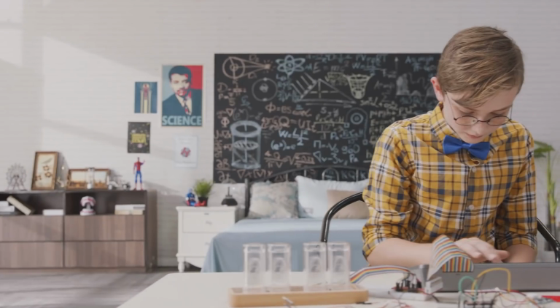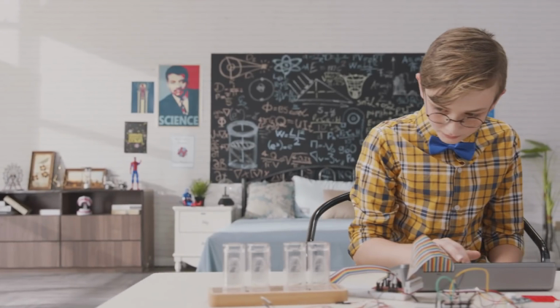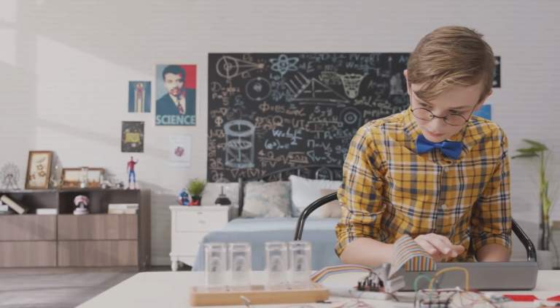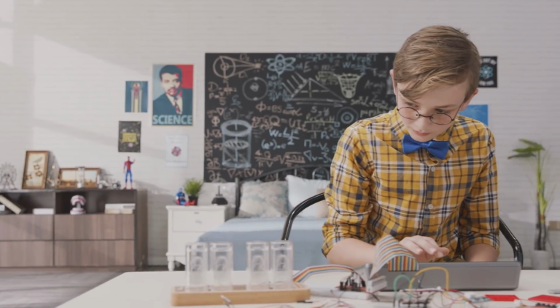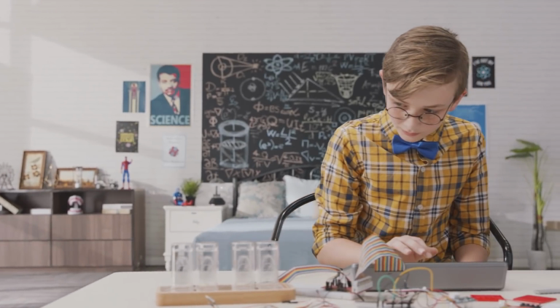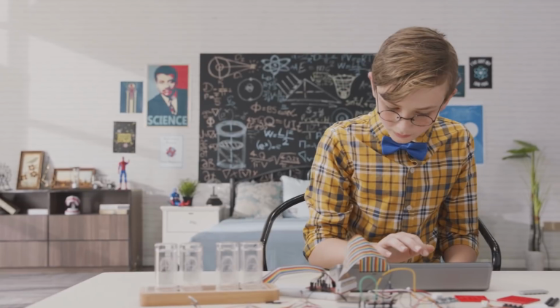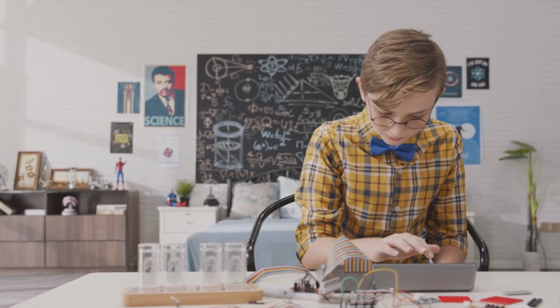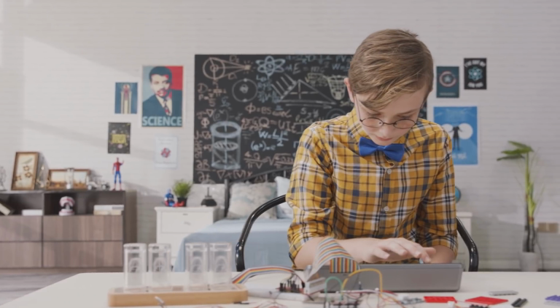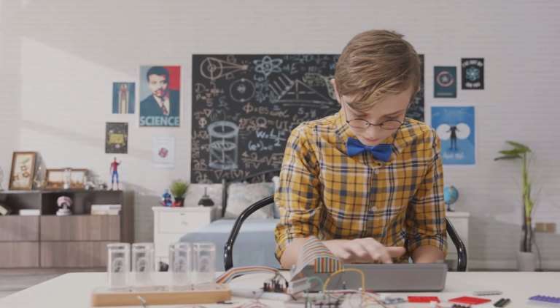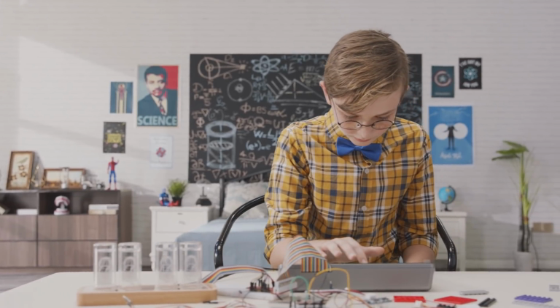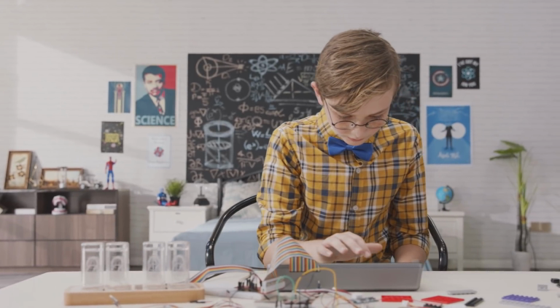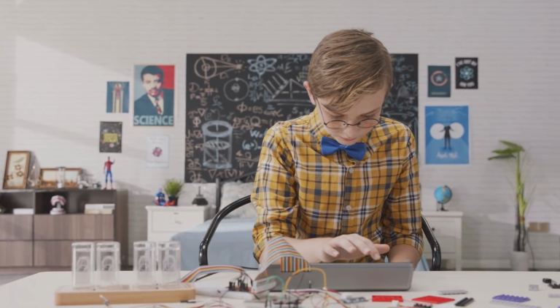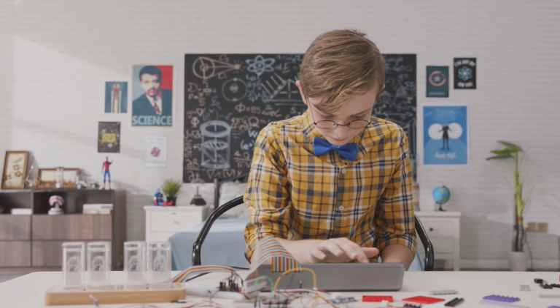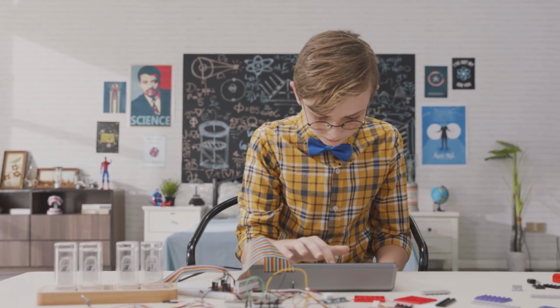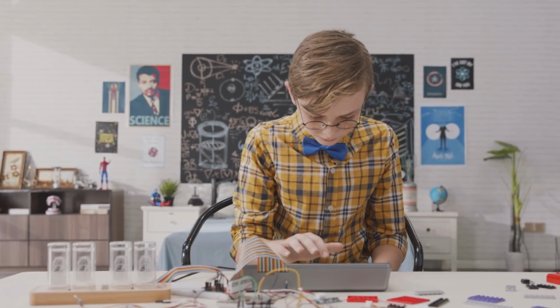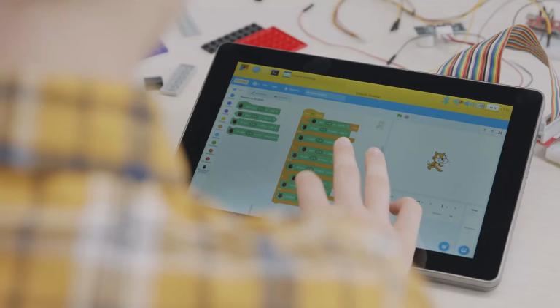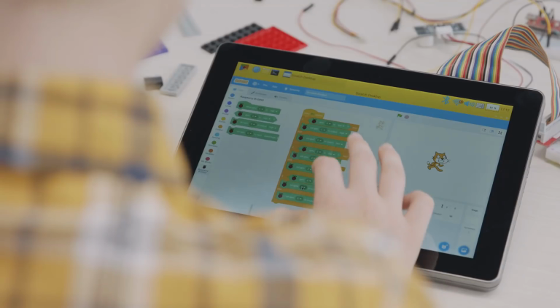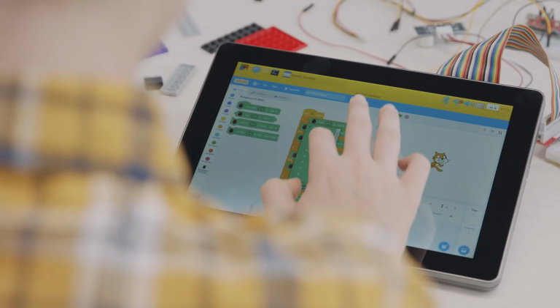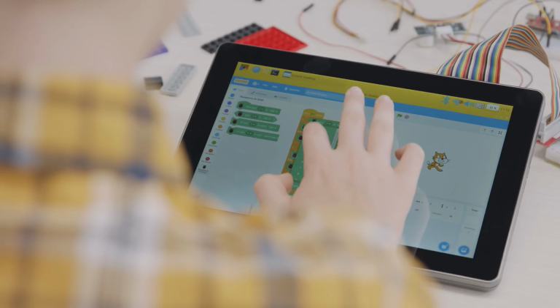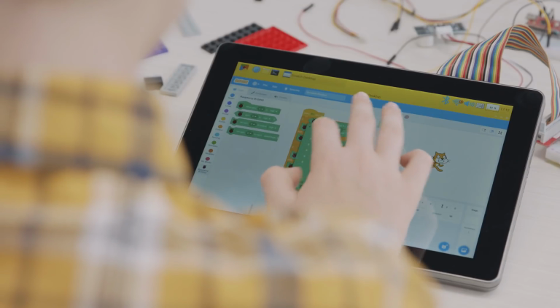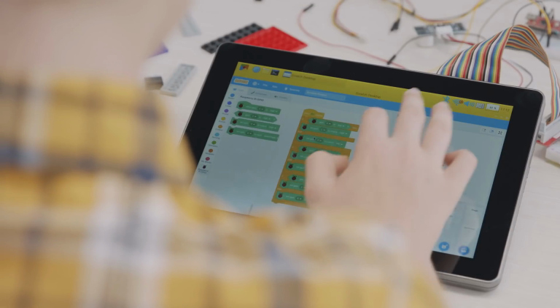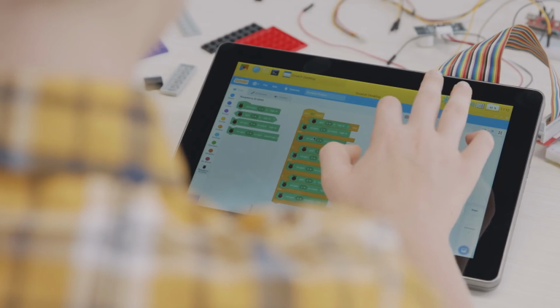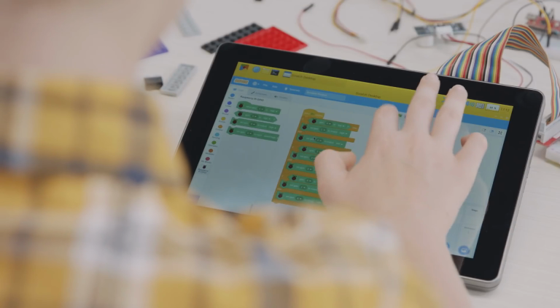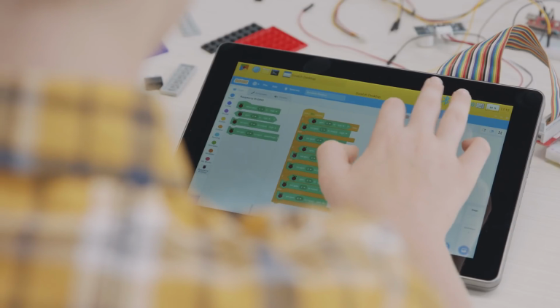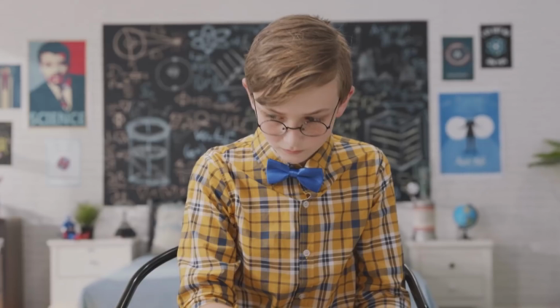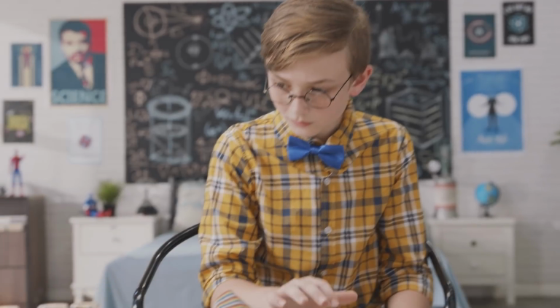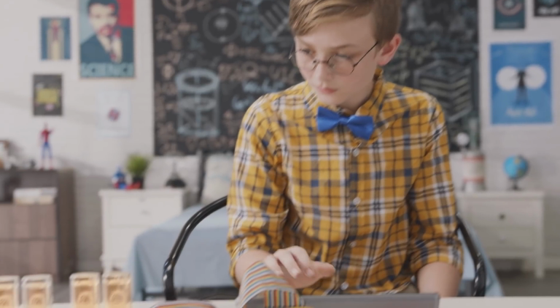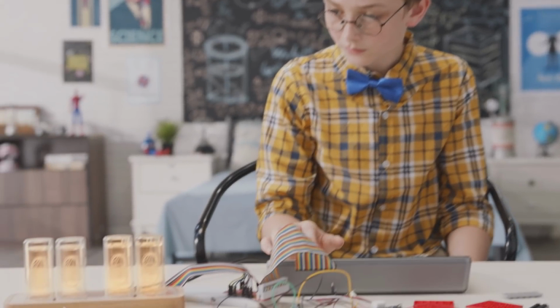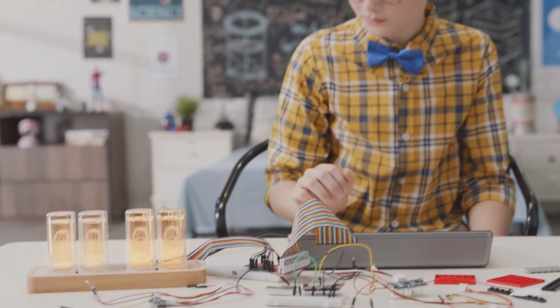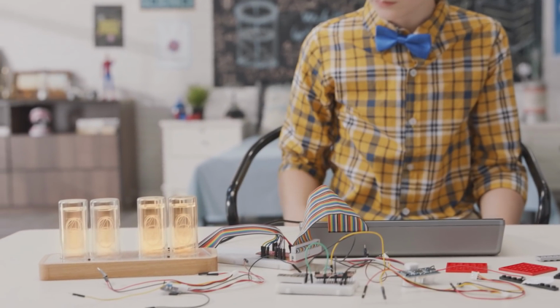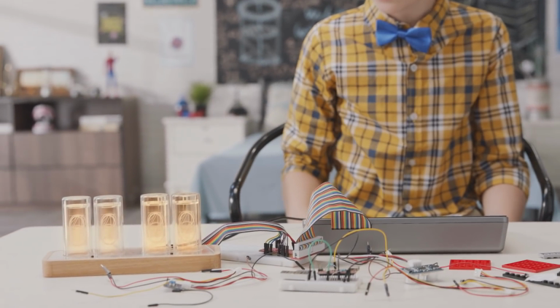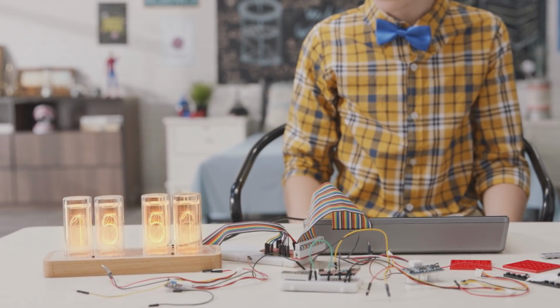Raspad OS comes with Scratch 3.0. I can program by dragging and dropping blocks of code to bring my projects to life.